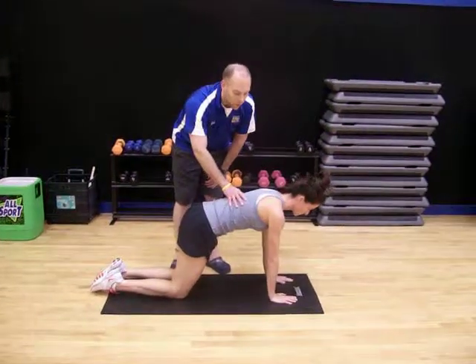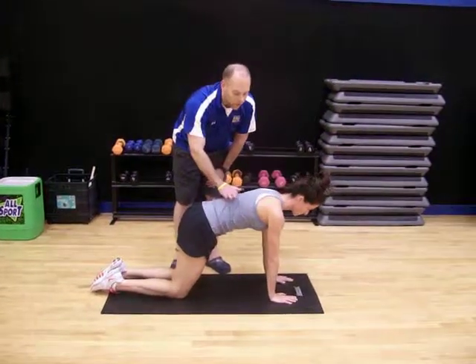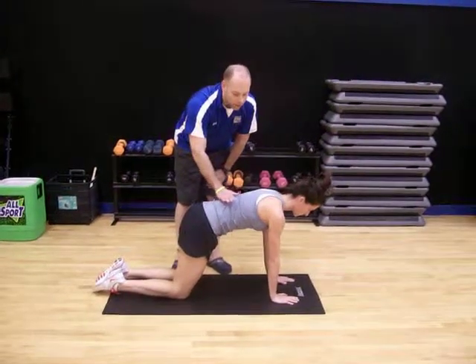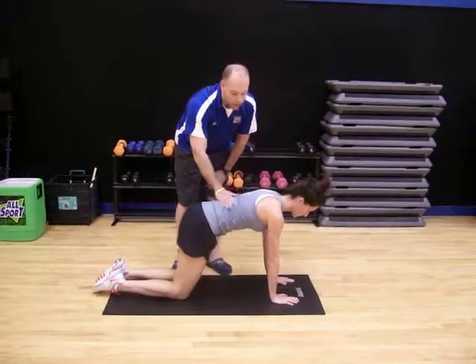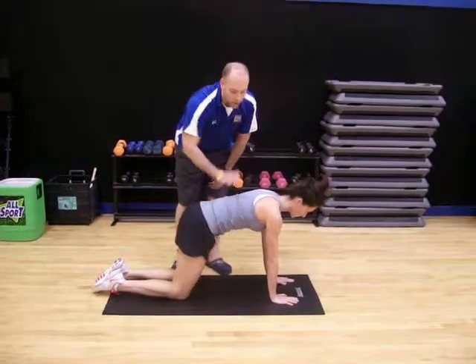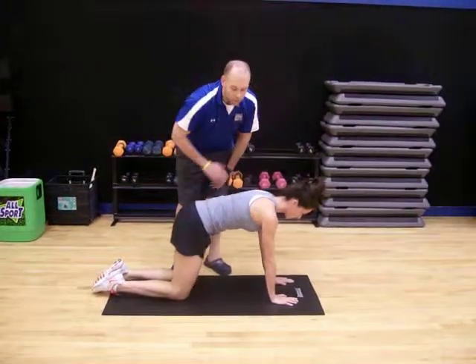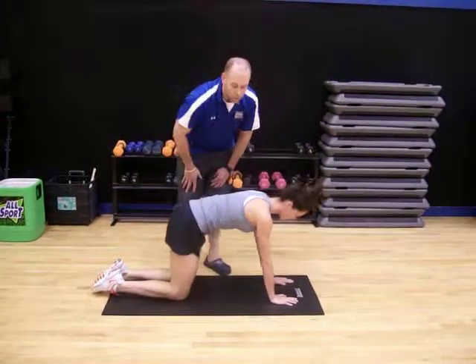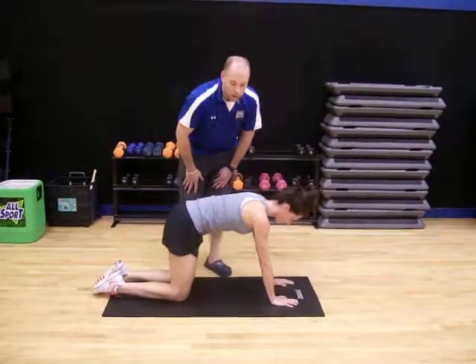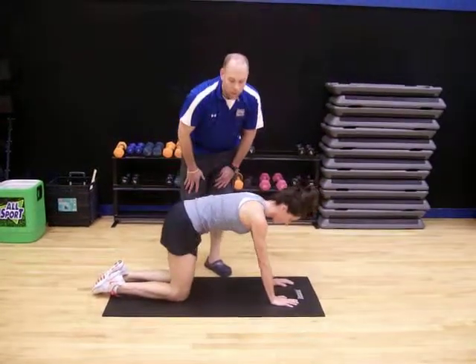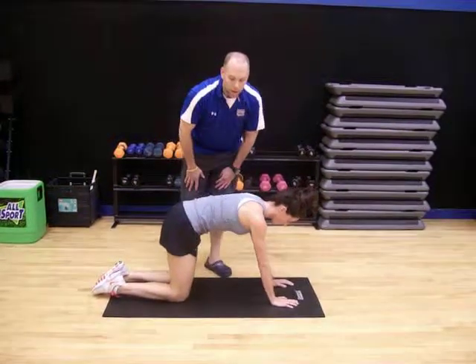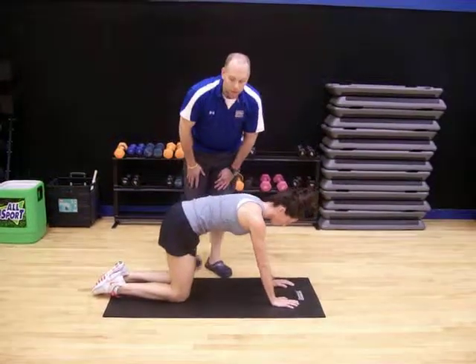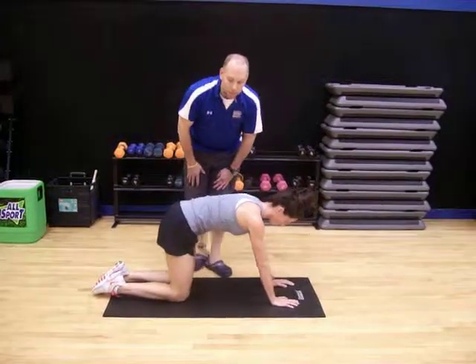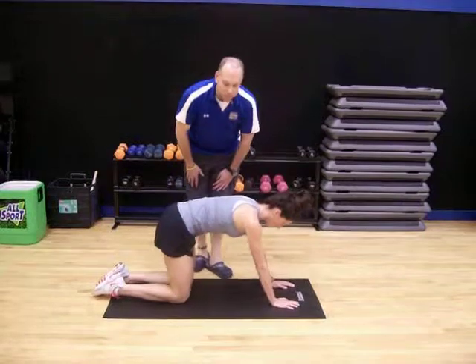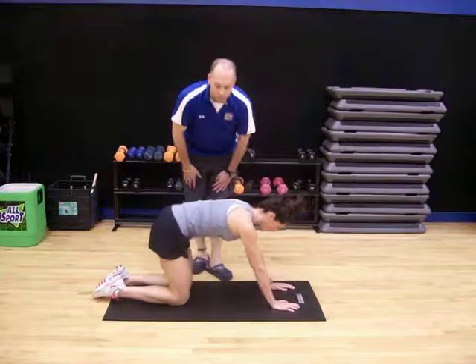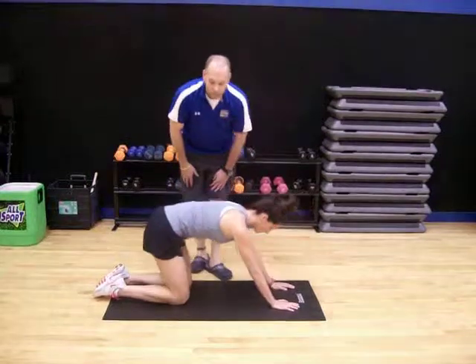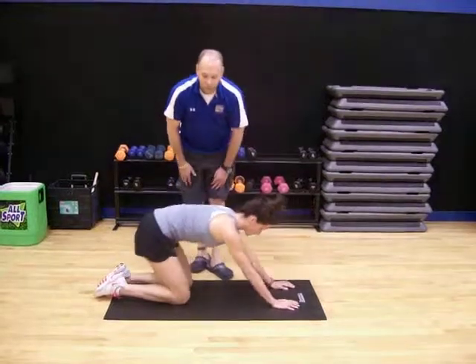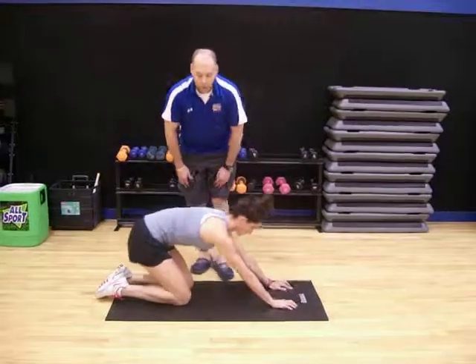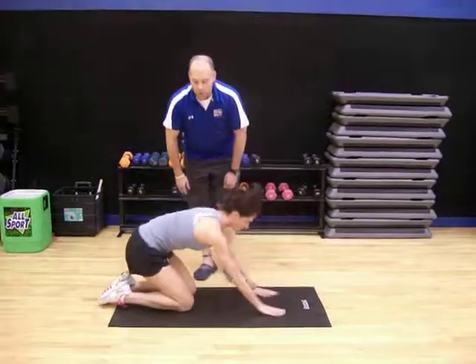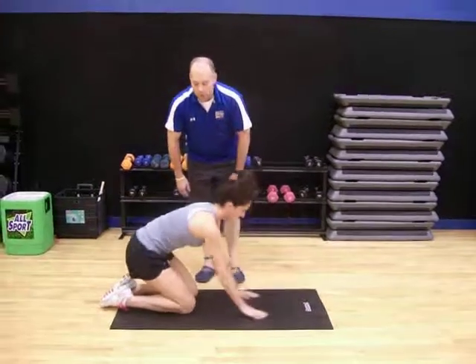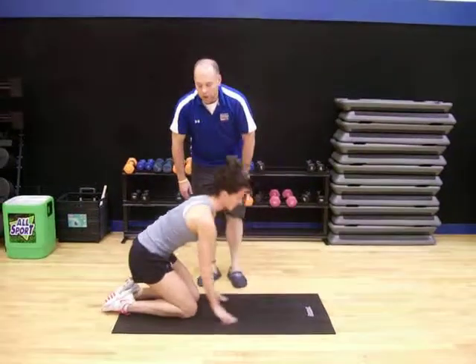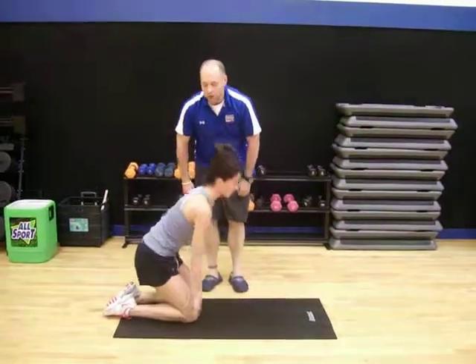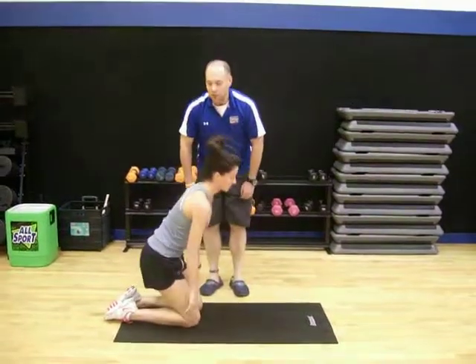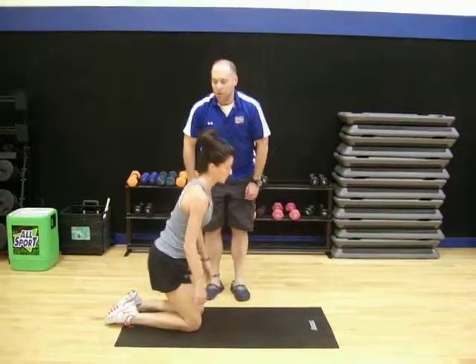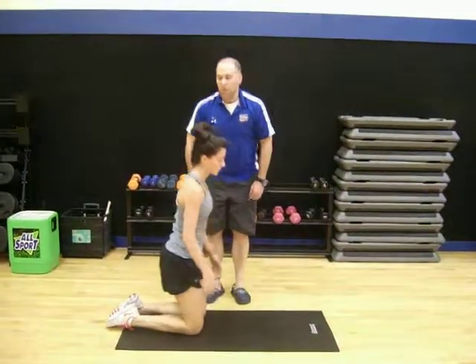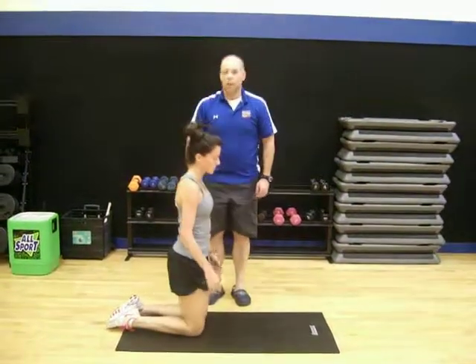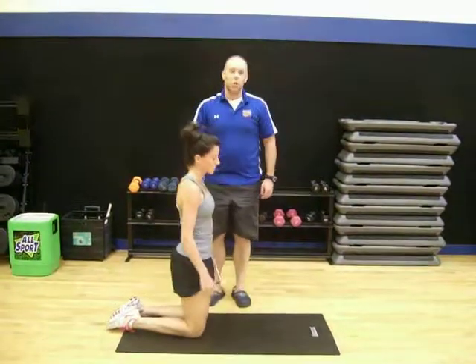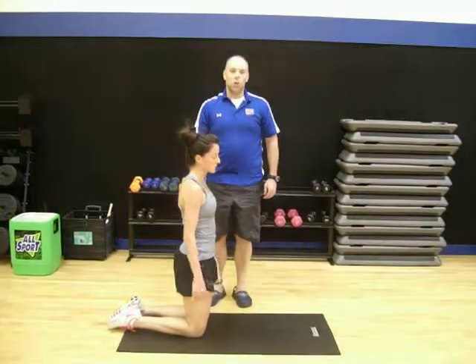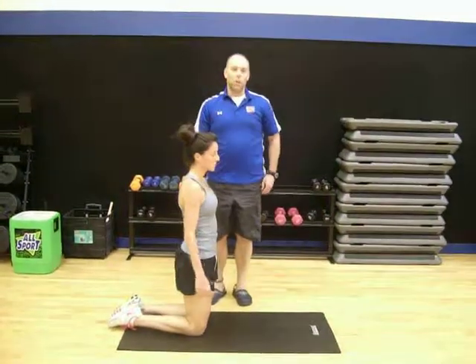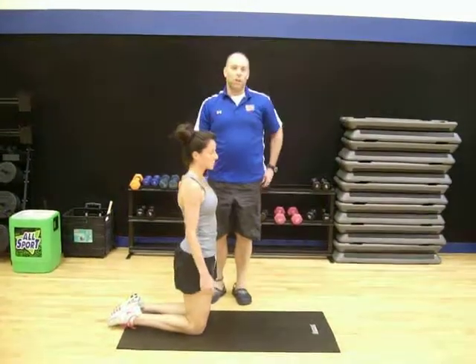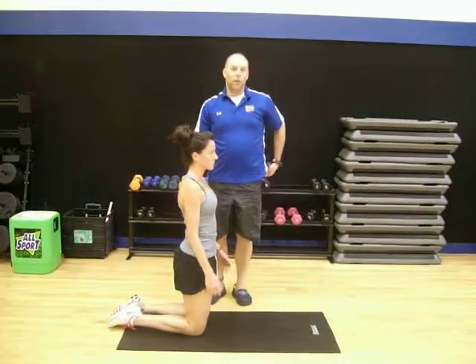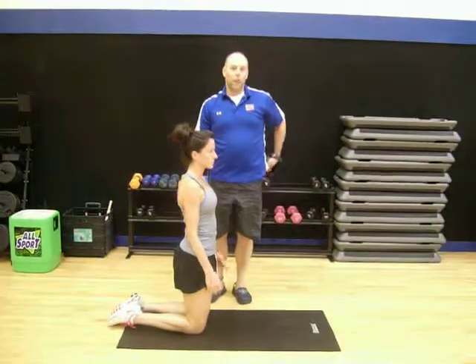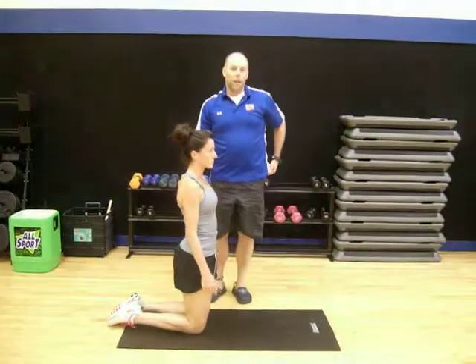And then when you're done, come back up to a new position, and you should be ready to go with your back.